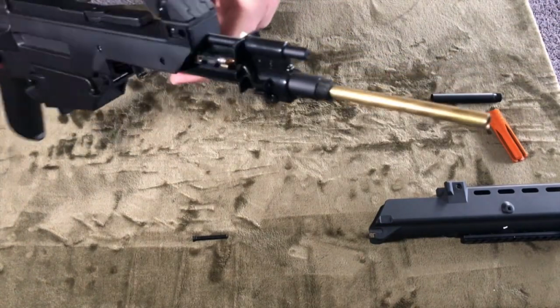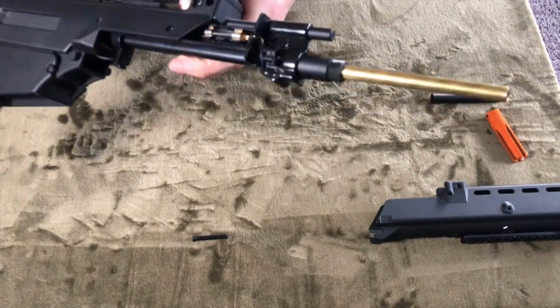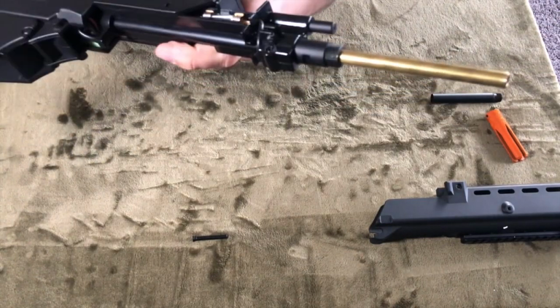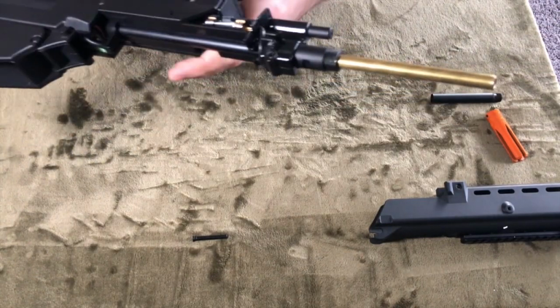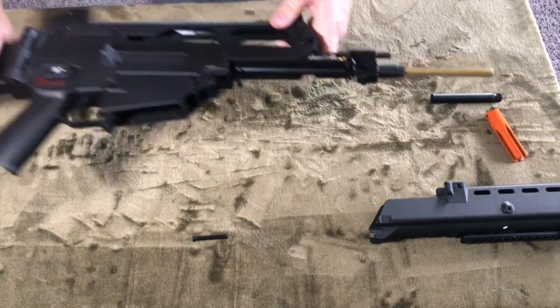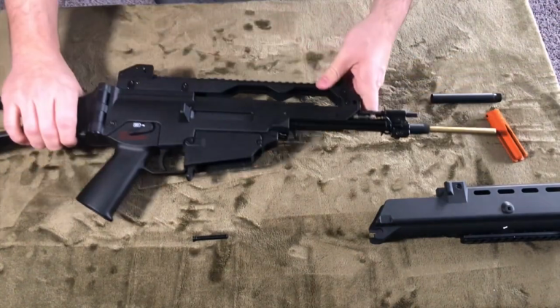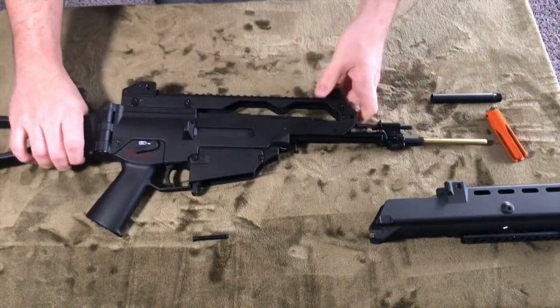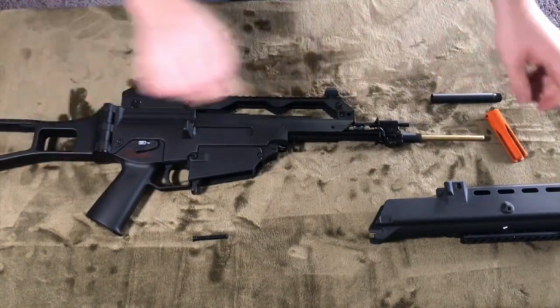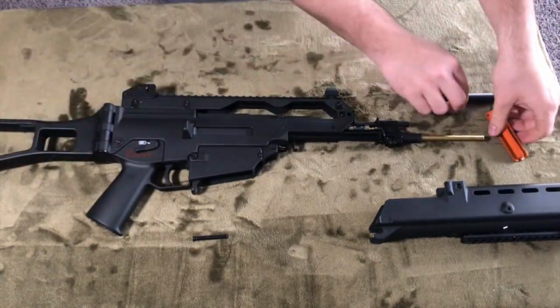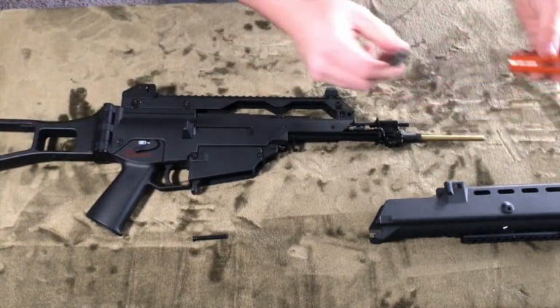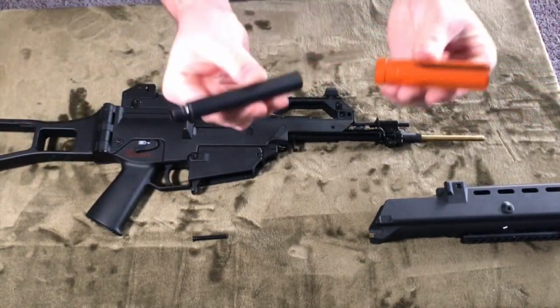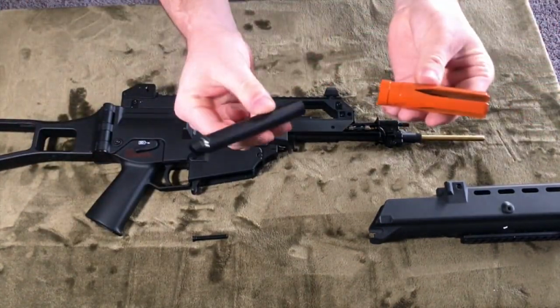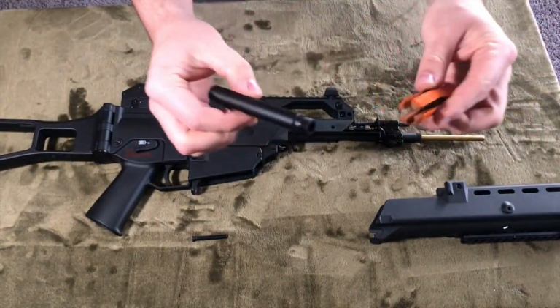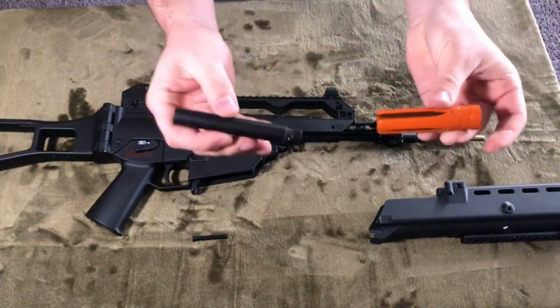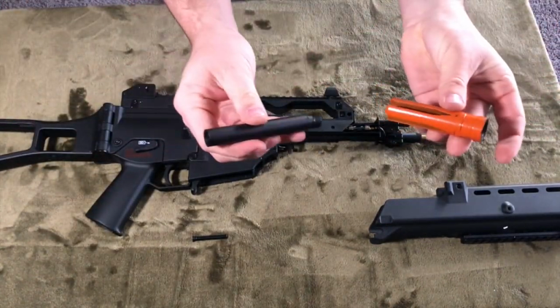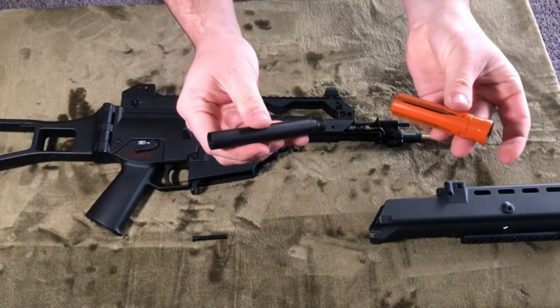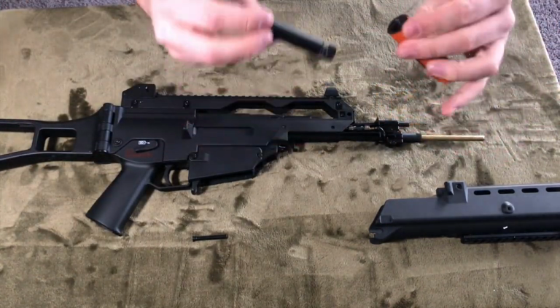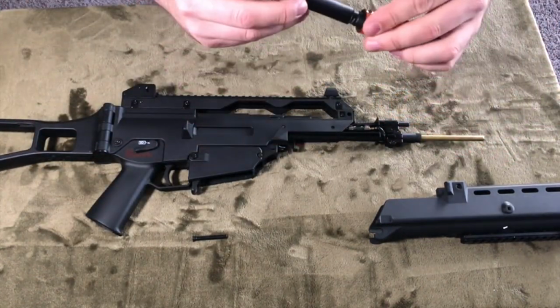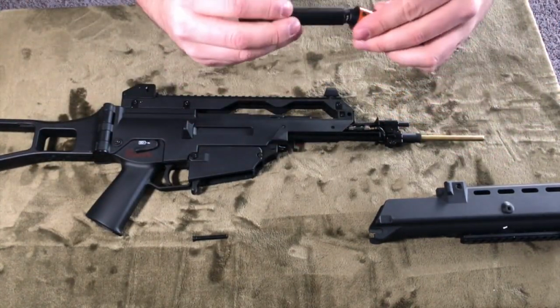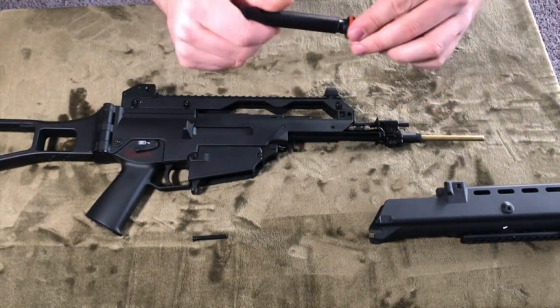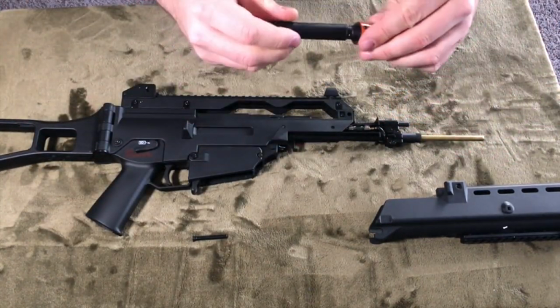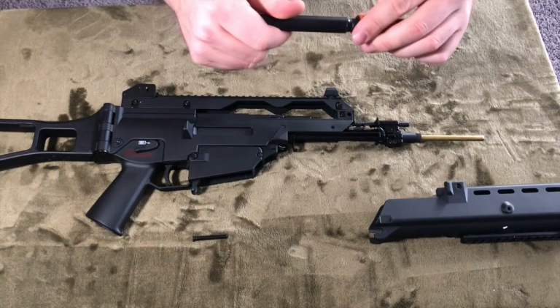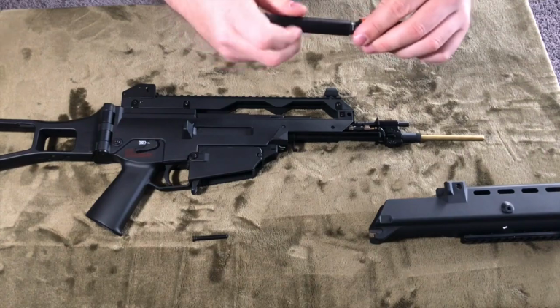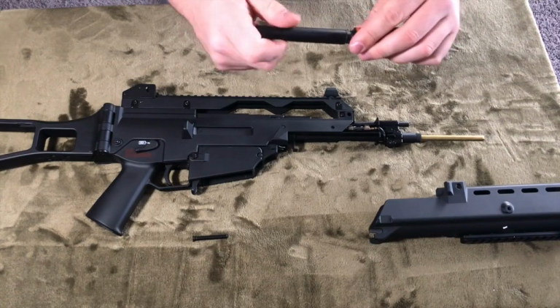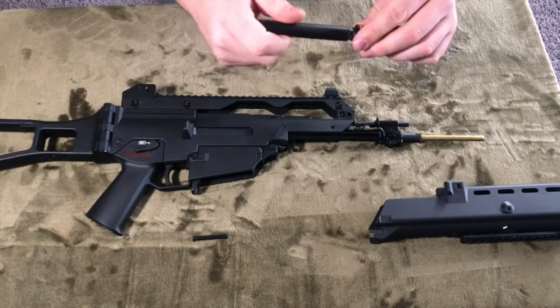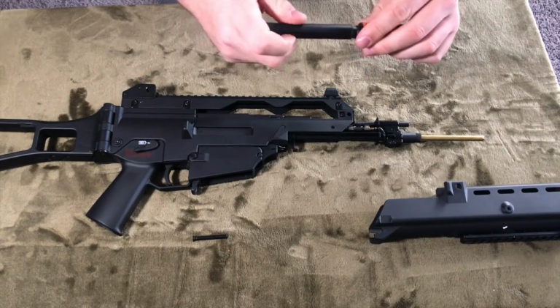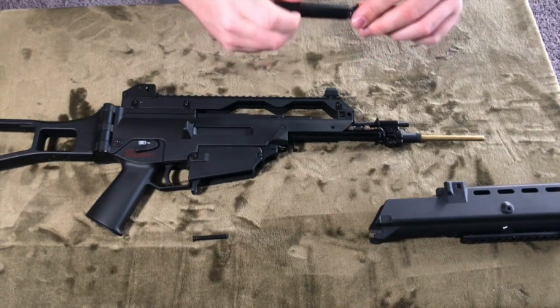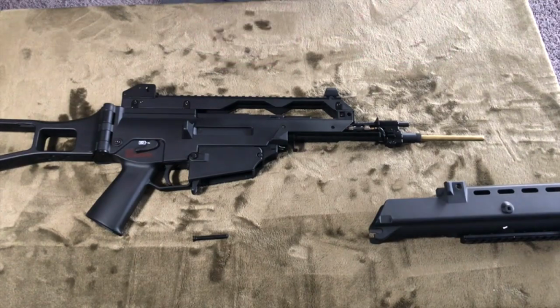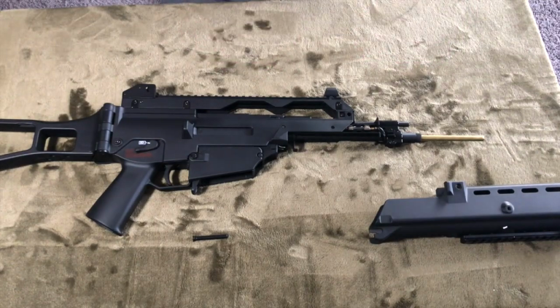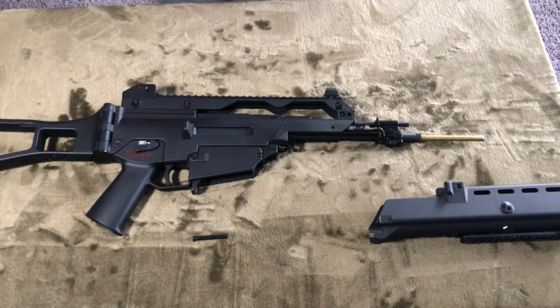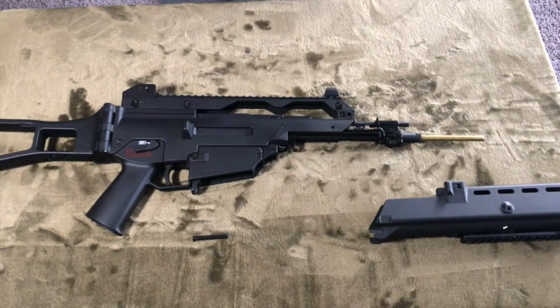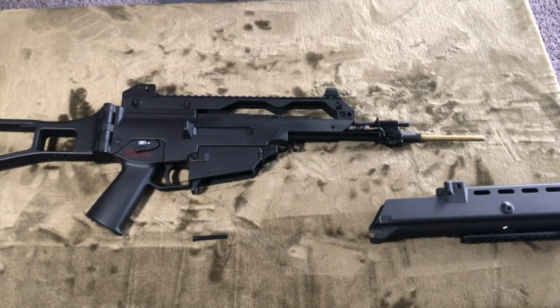Anyway, that's enough 2010 Airsoft for today. This is AirsoftNCT, and we will see you guys in the next video.